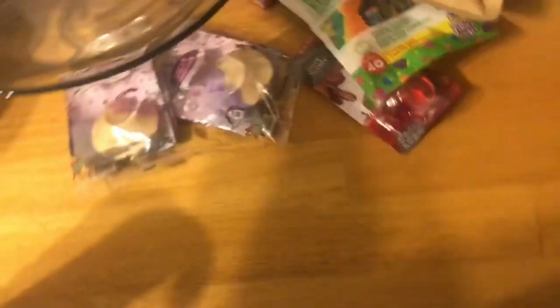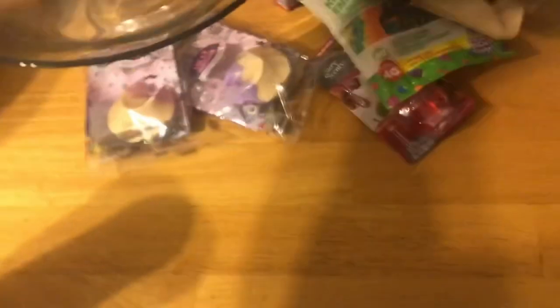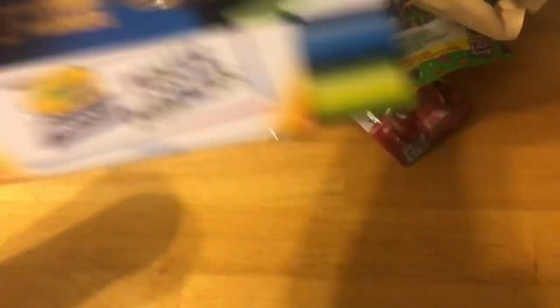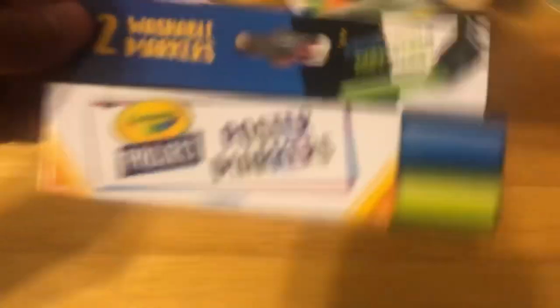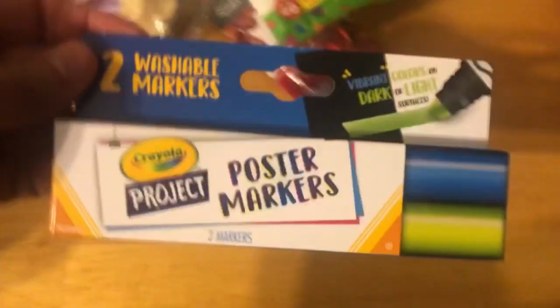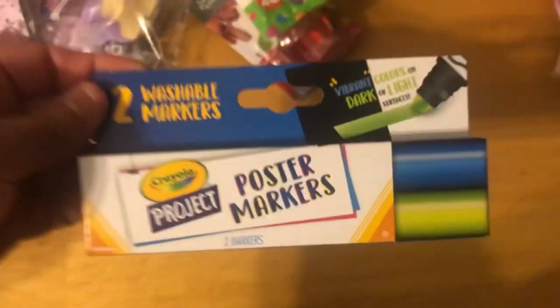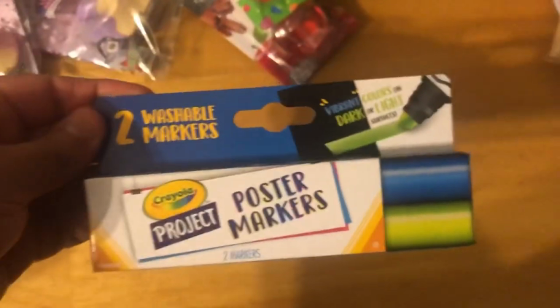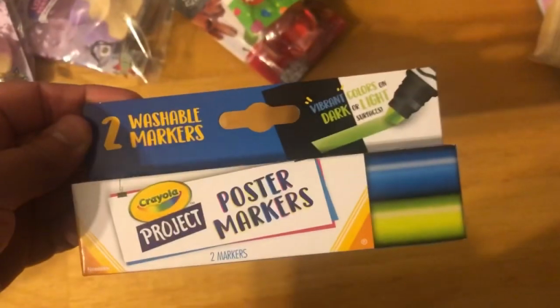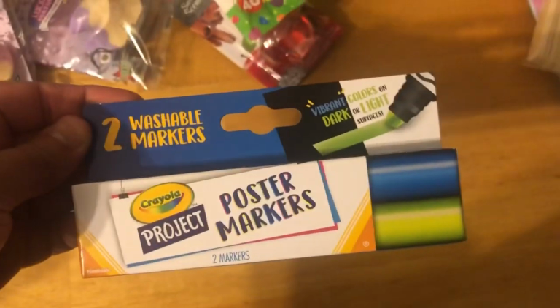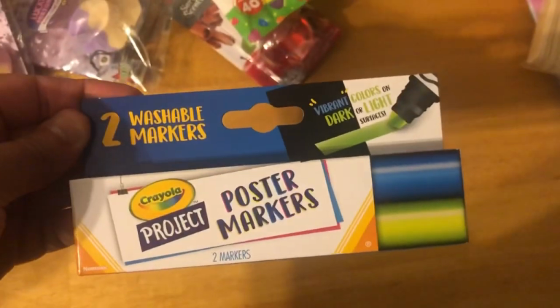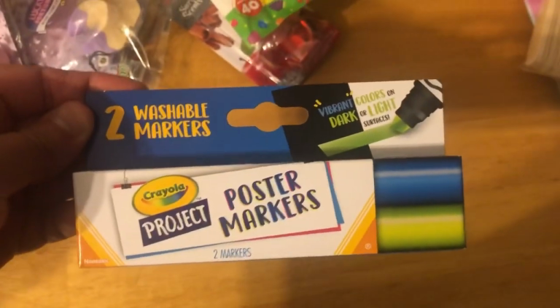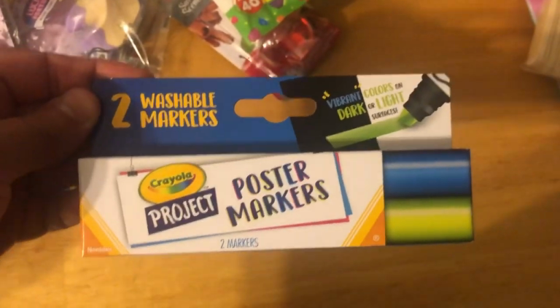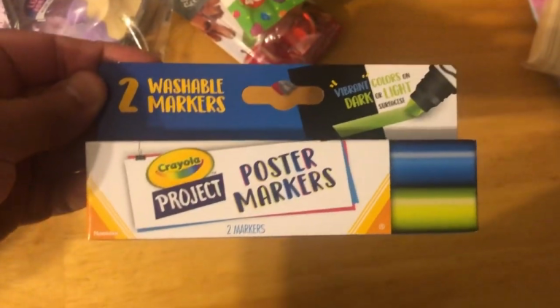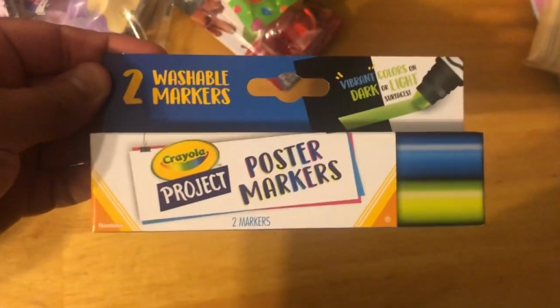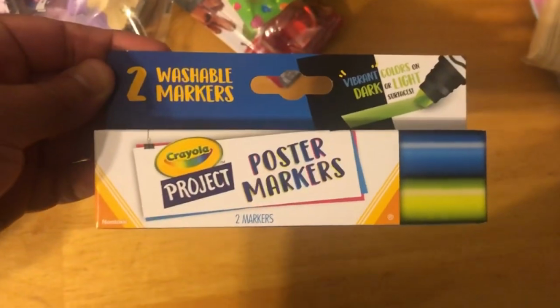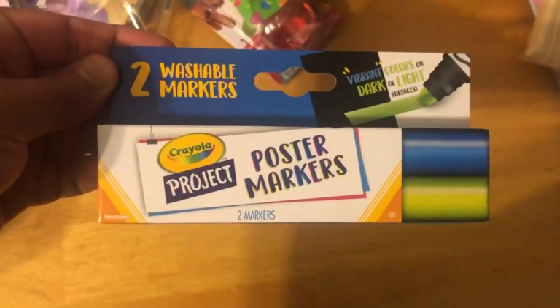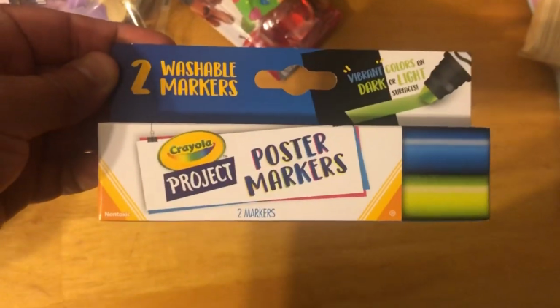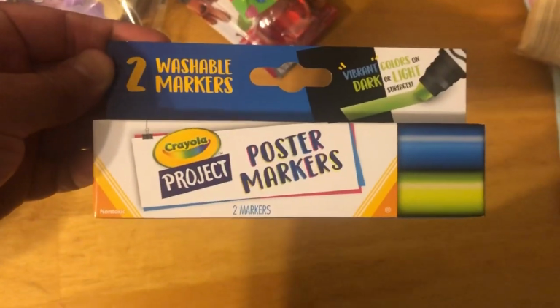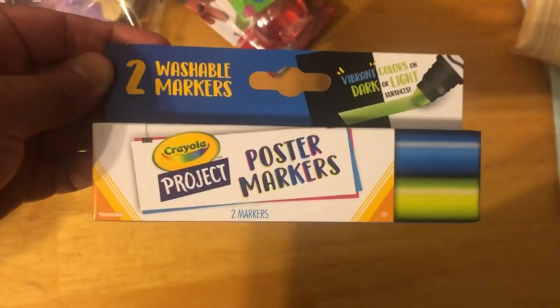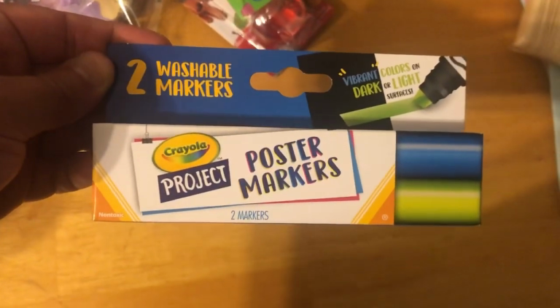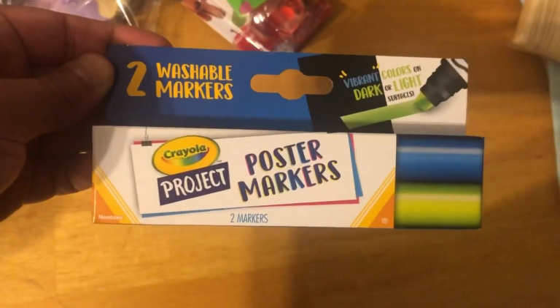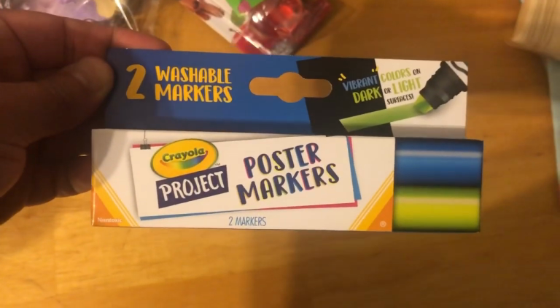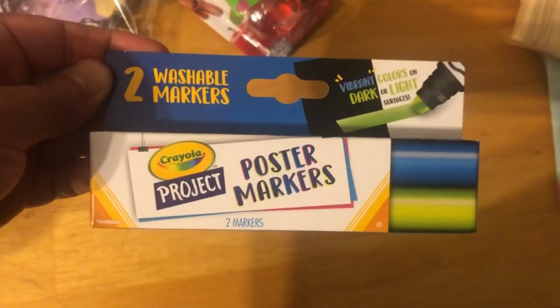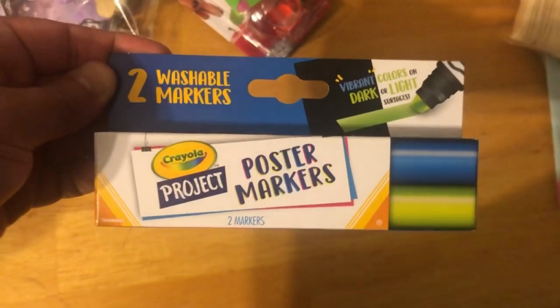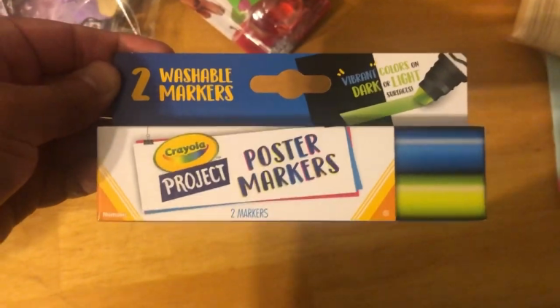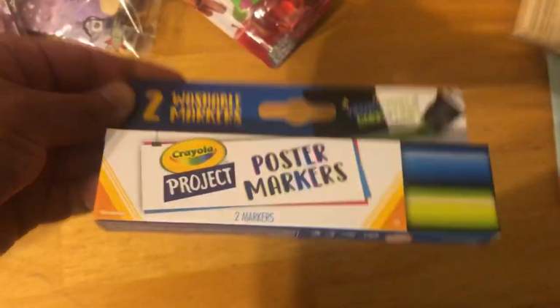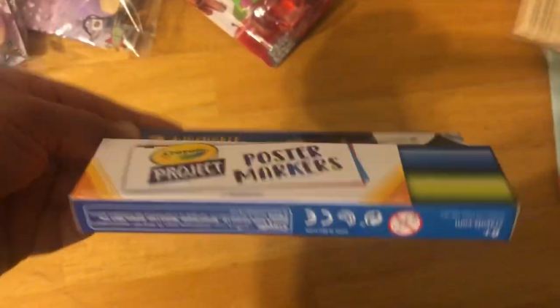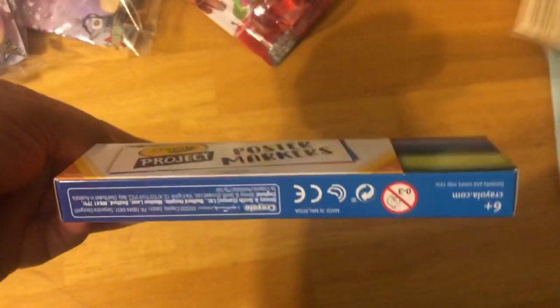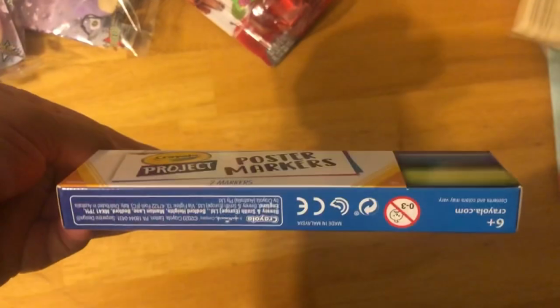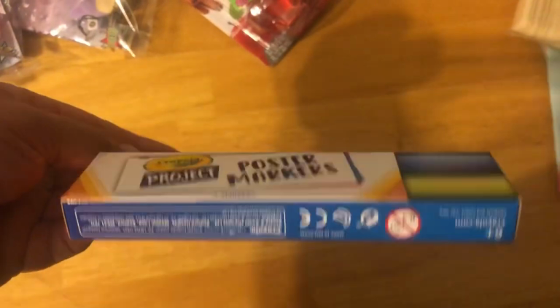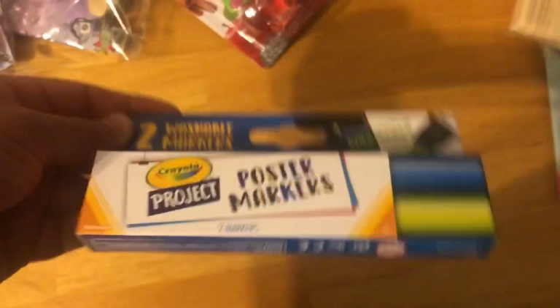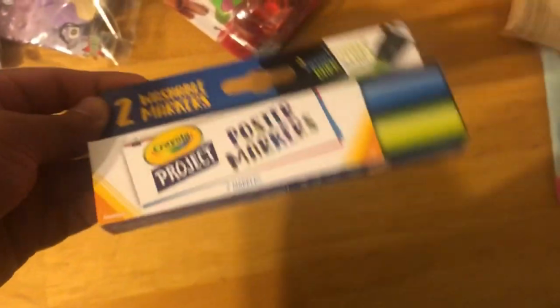They had these poster markers — they come in two. These are new, guys.